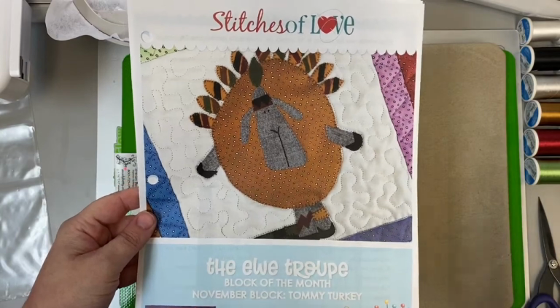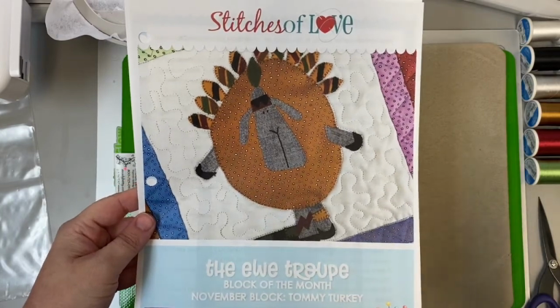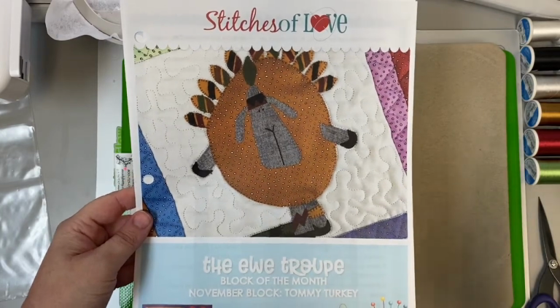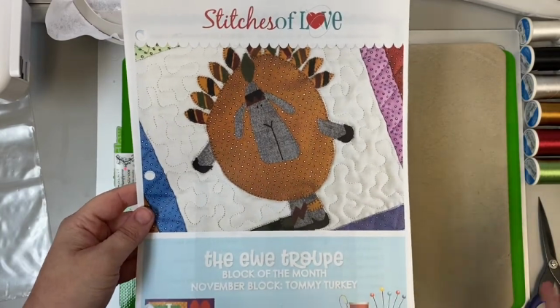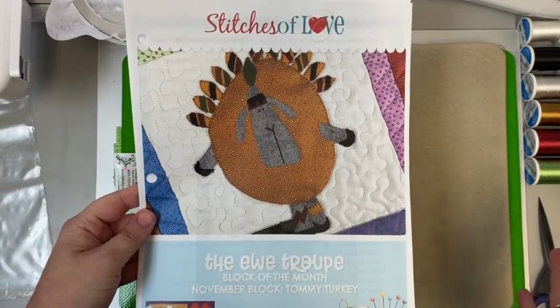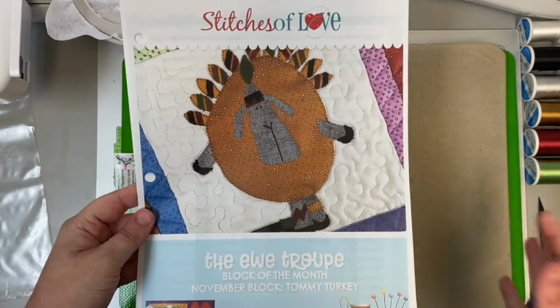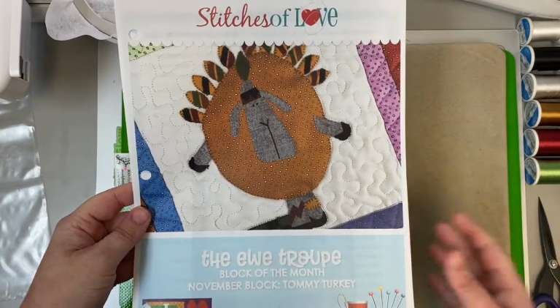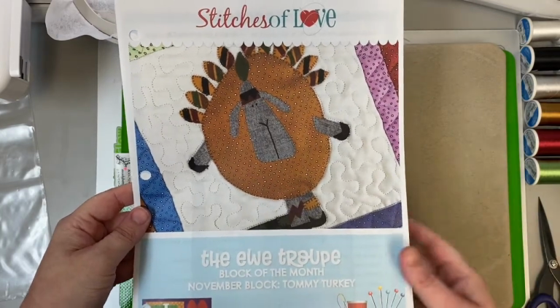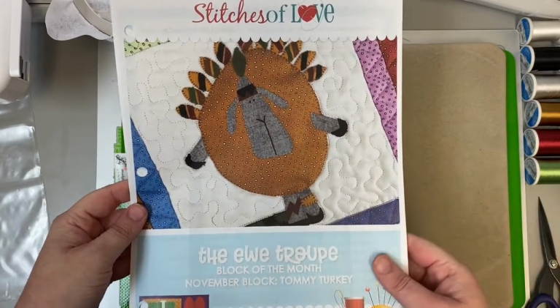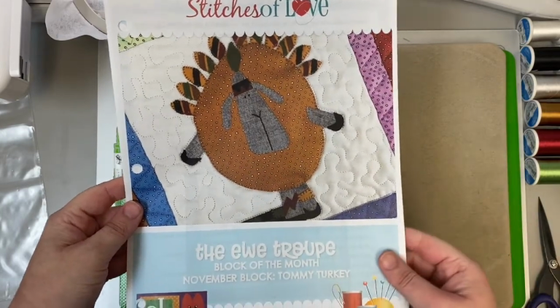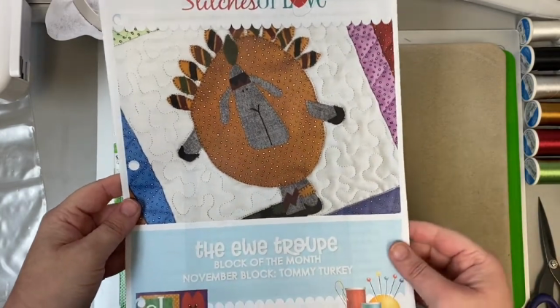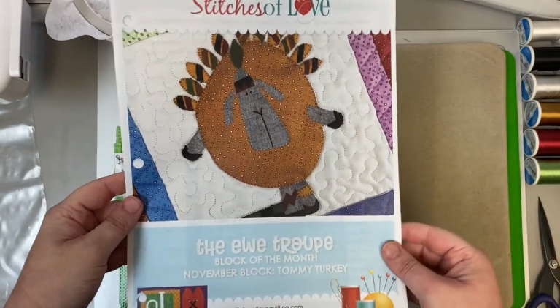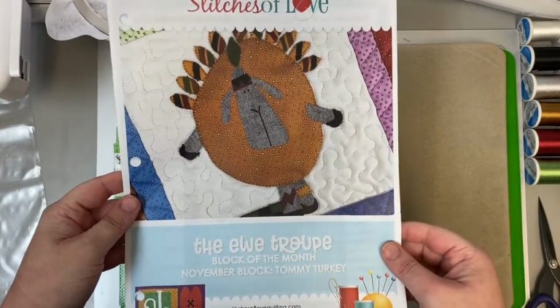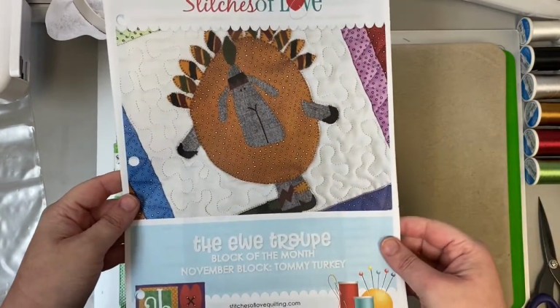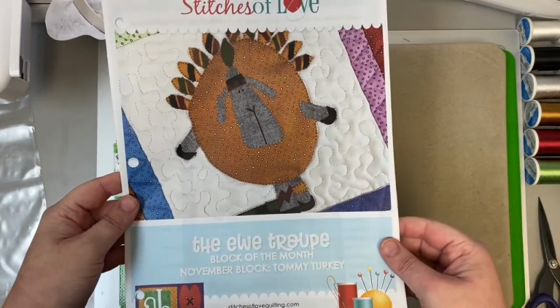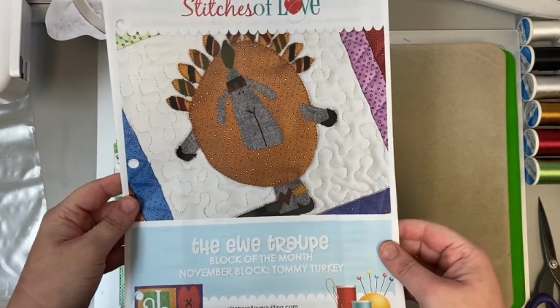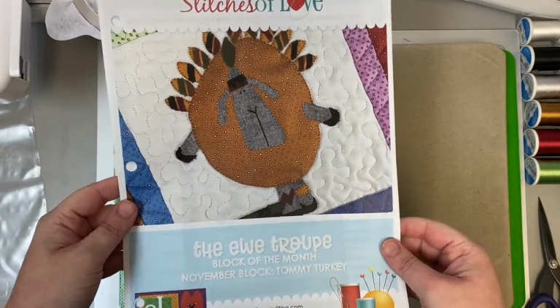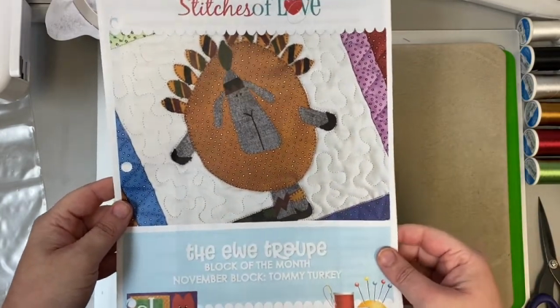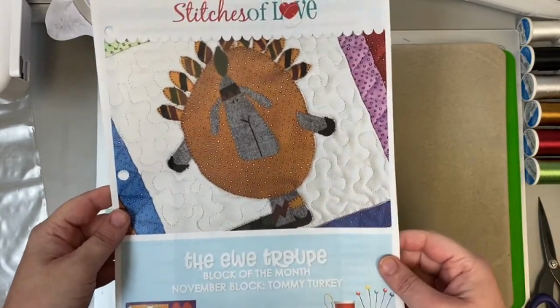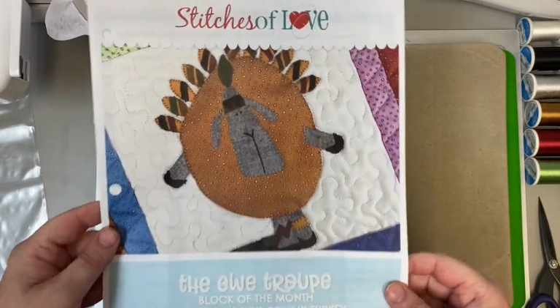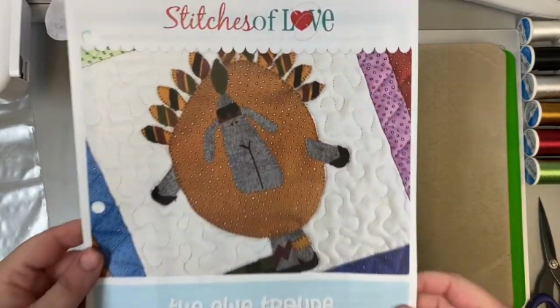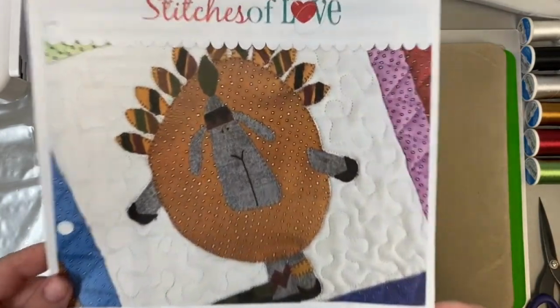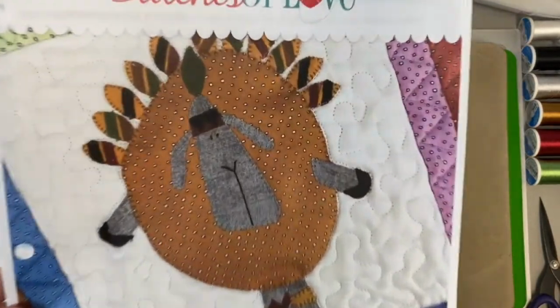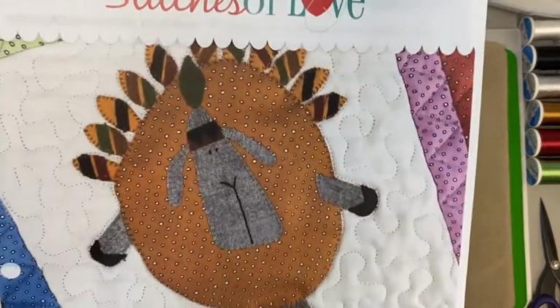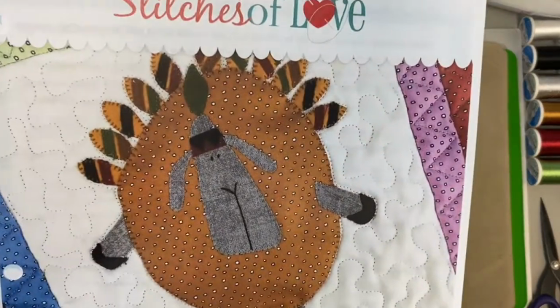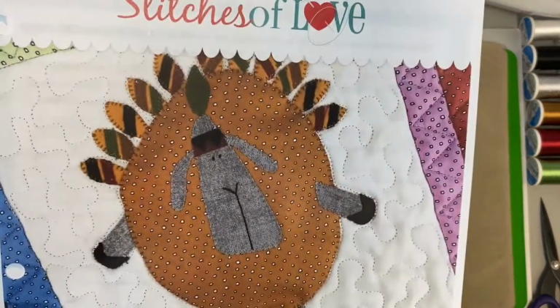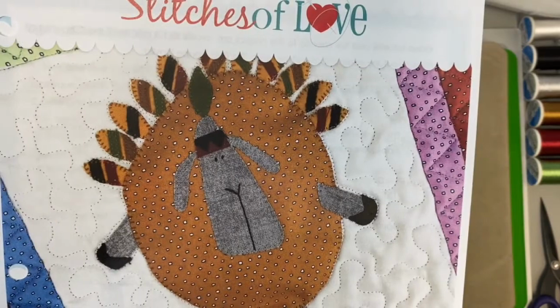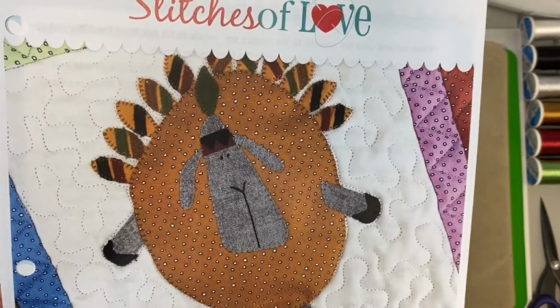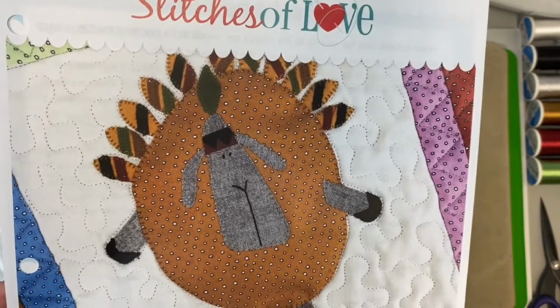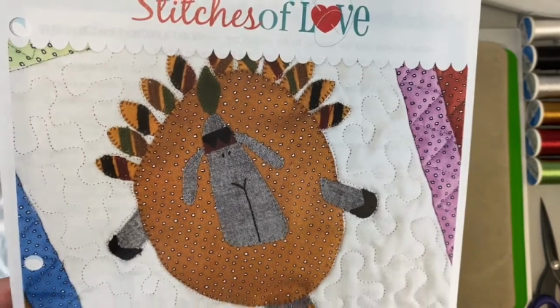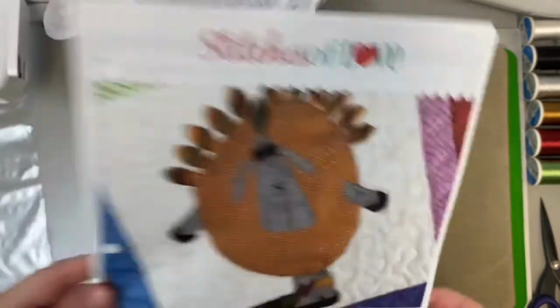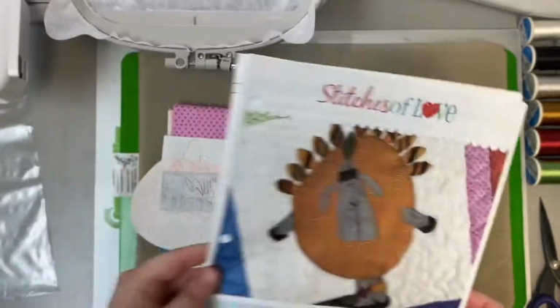Hey Stitch Cuties, it's time to make our Tommy Turkey. Look at him, he's so fun.